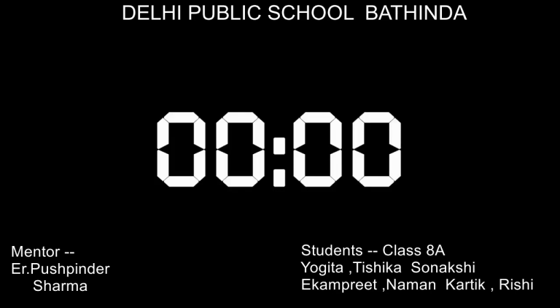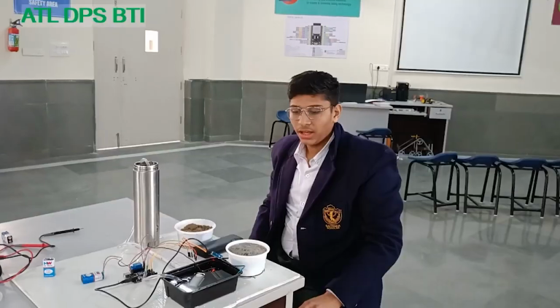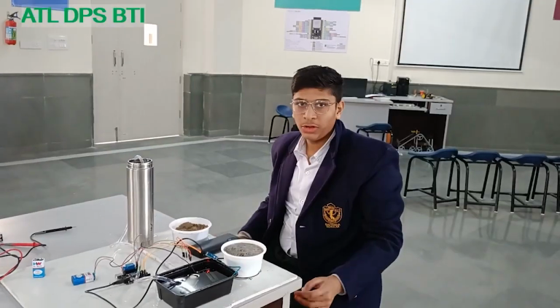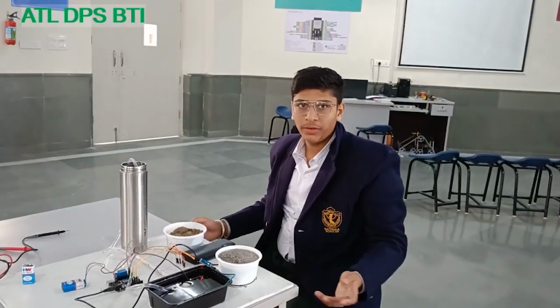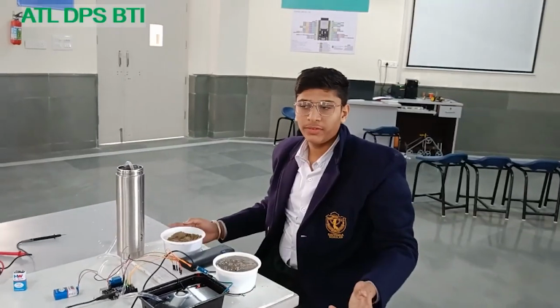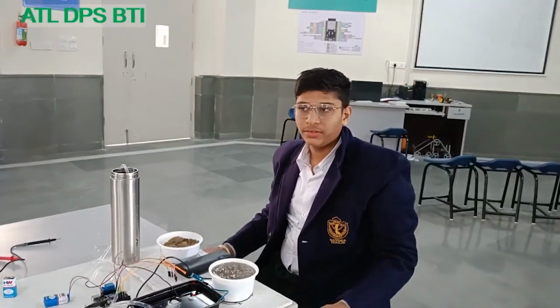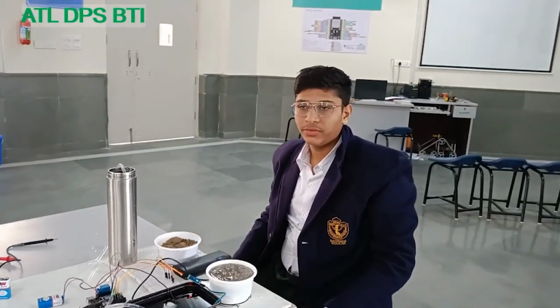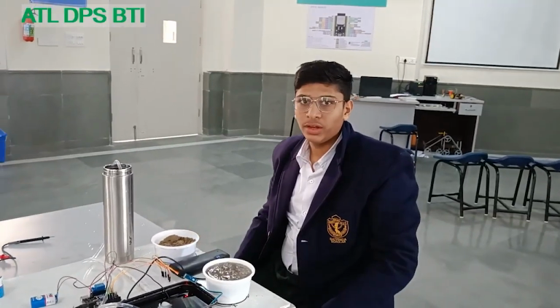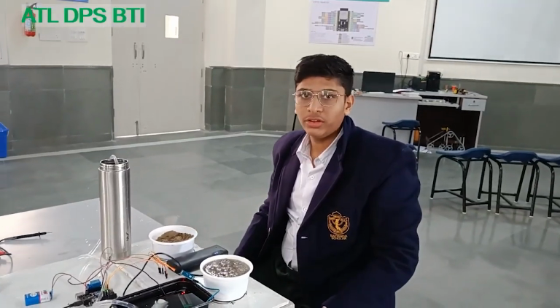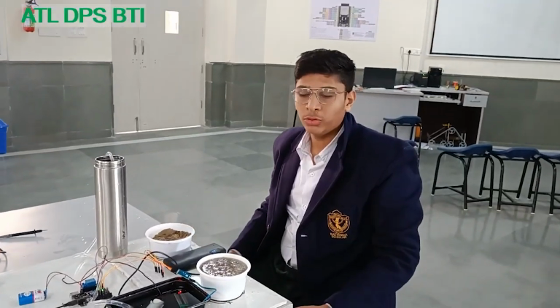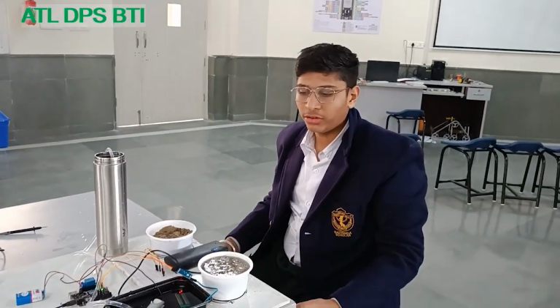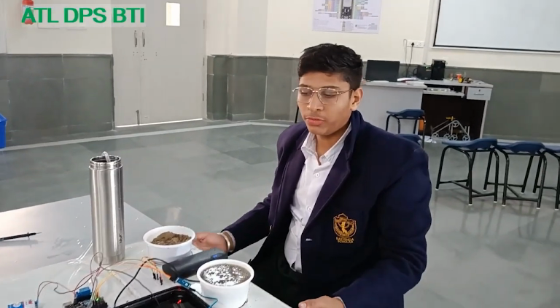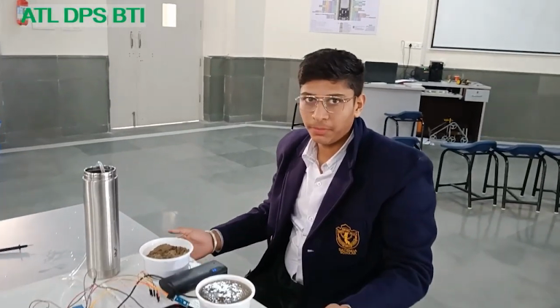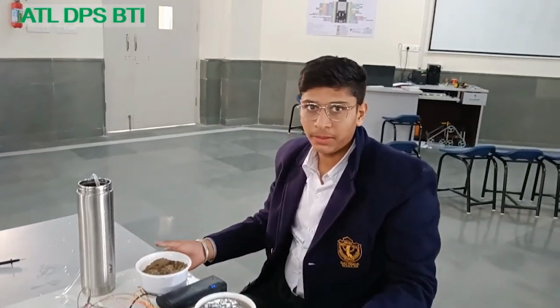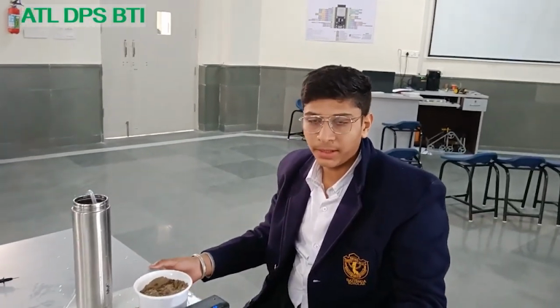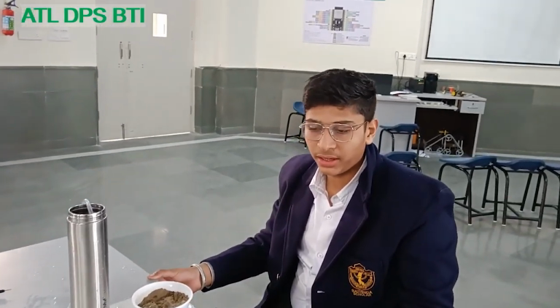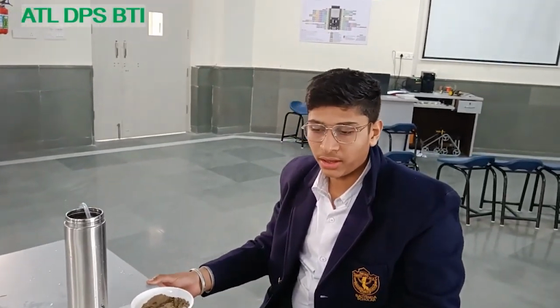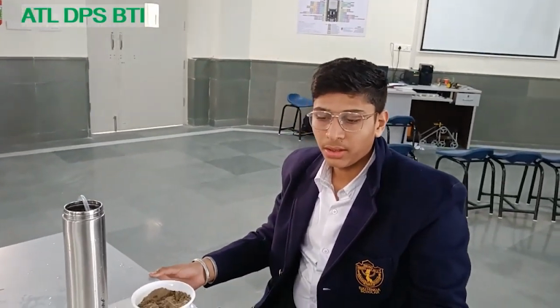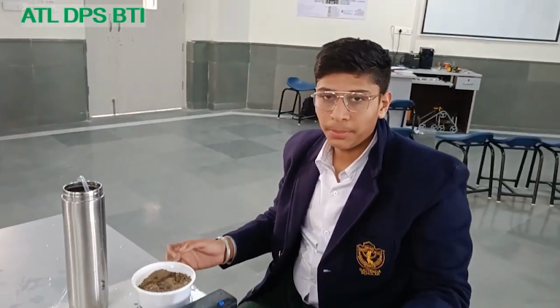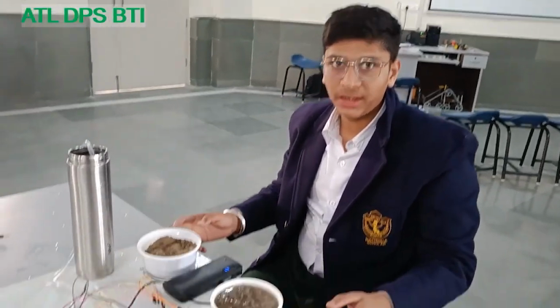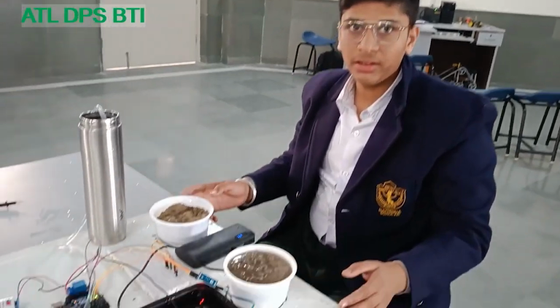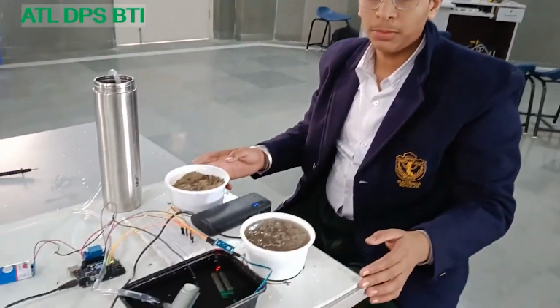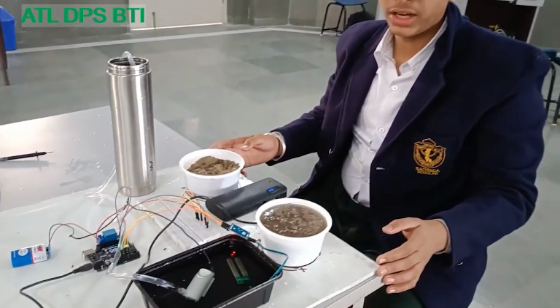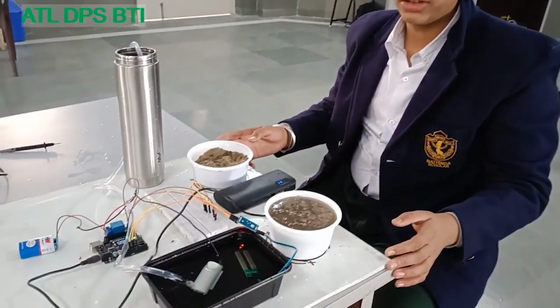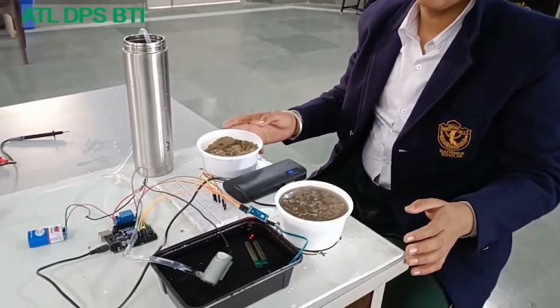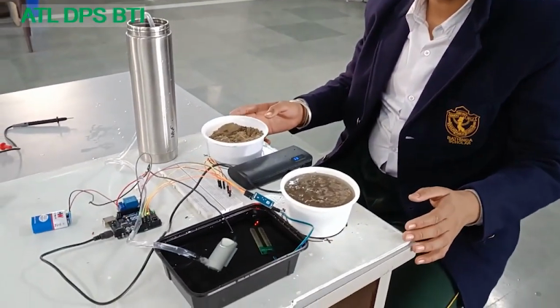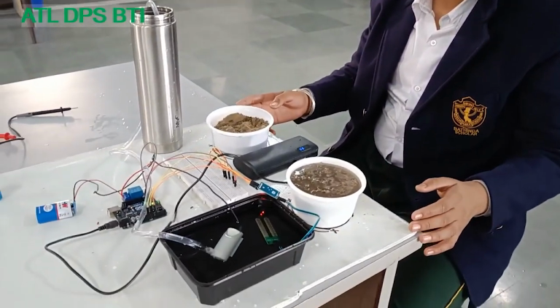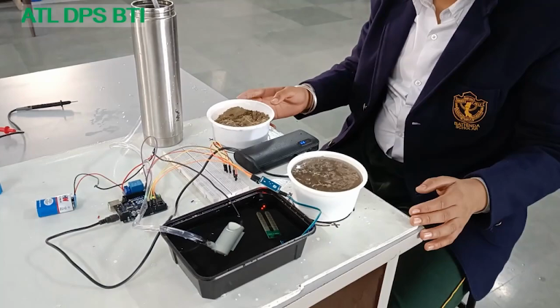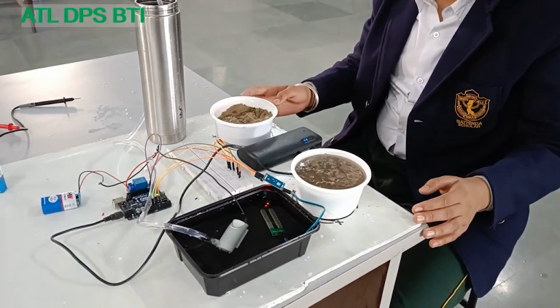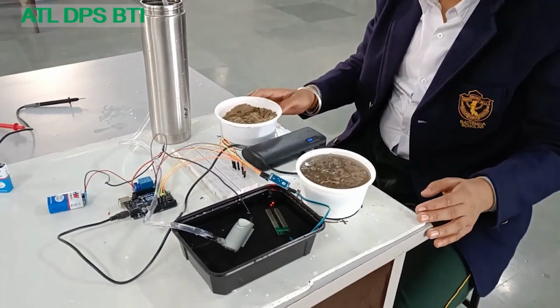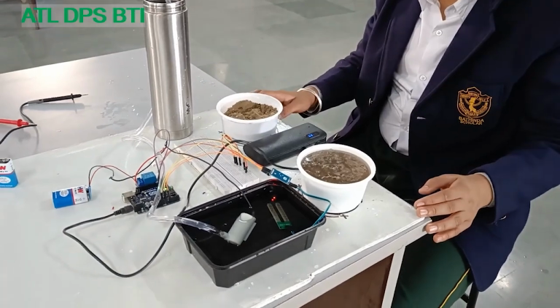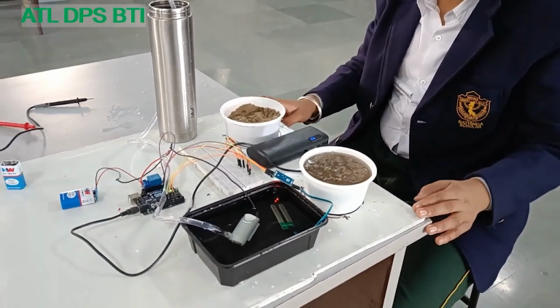Hello everyone, we are the students of DPS Betinda, and we have made a project of a smart irrigation system.